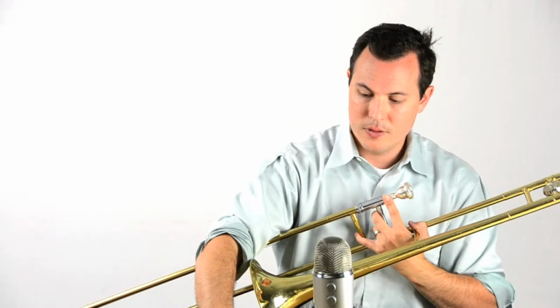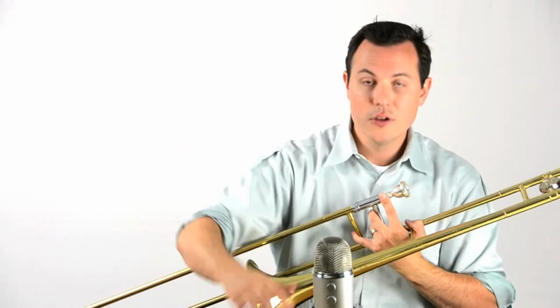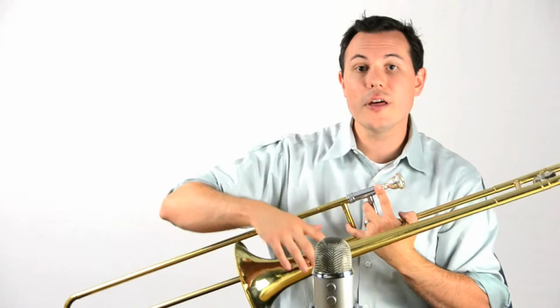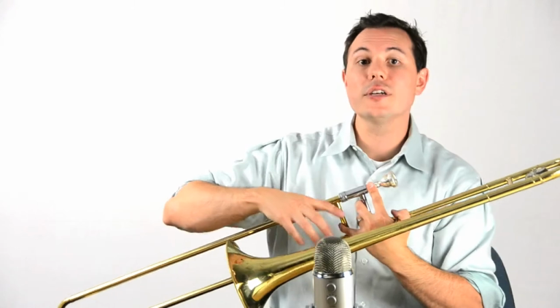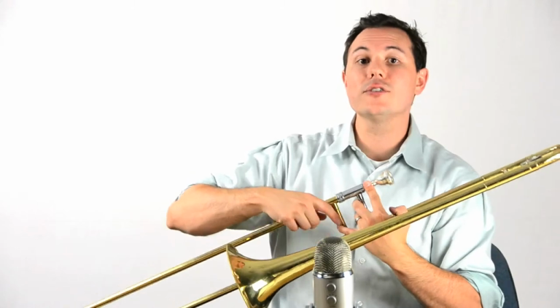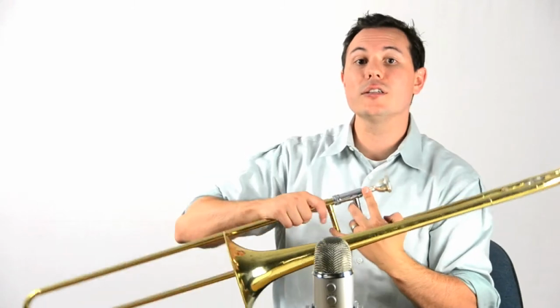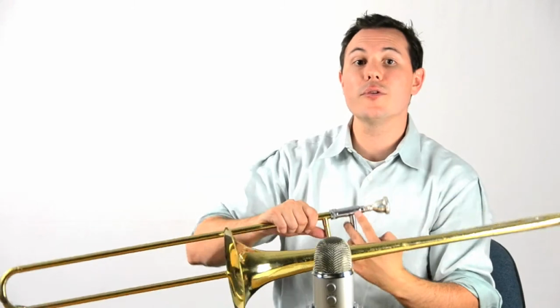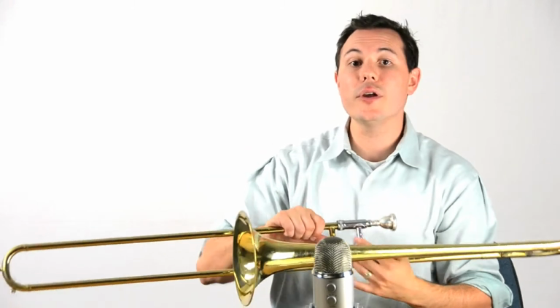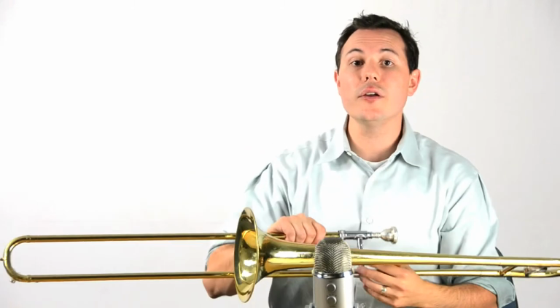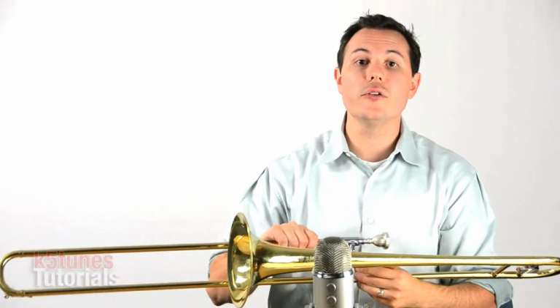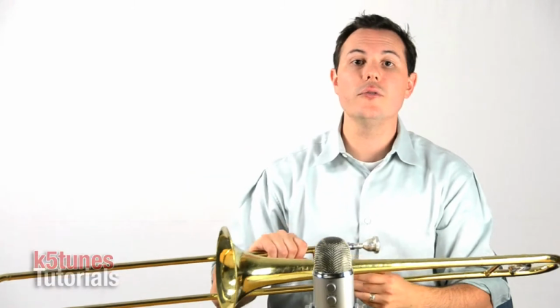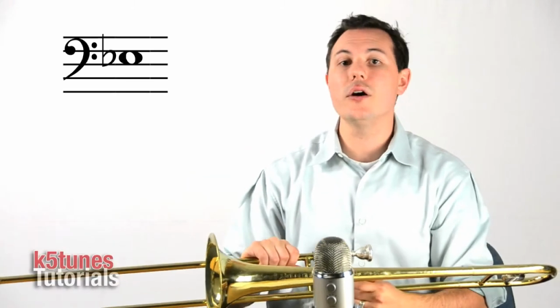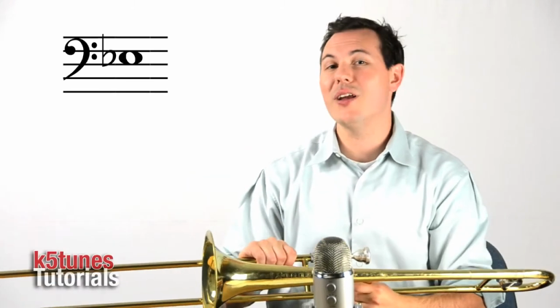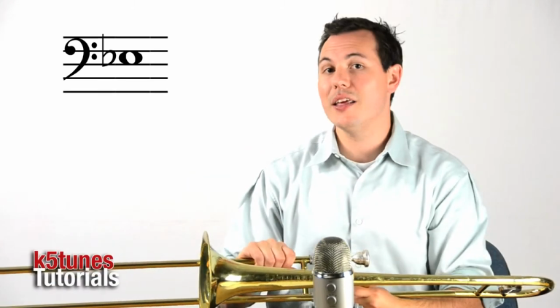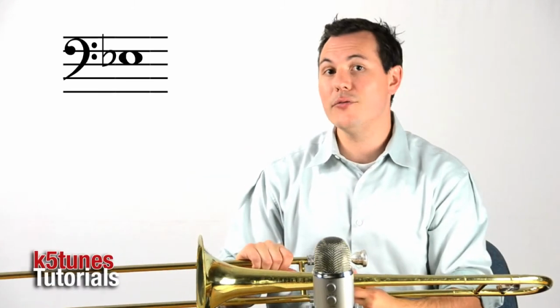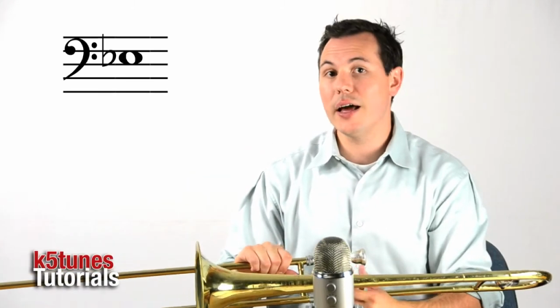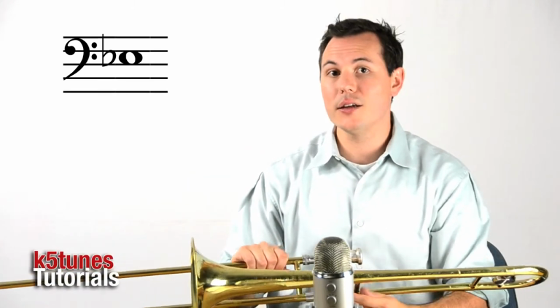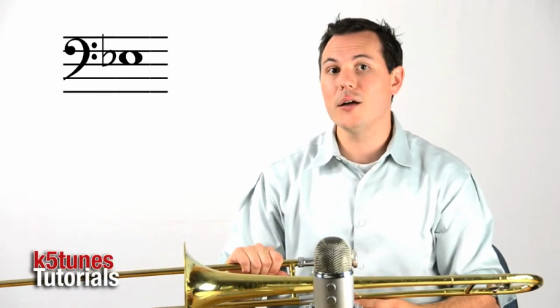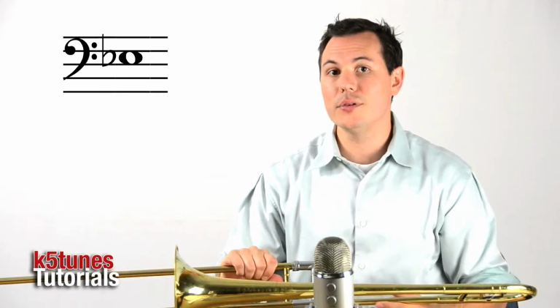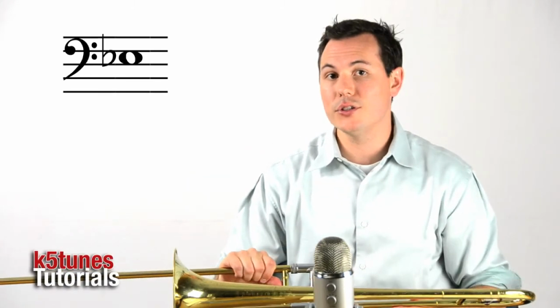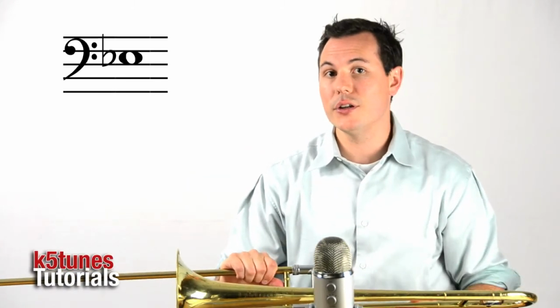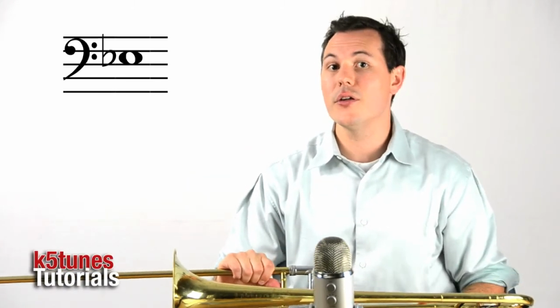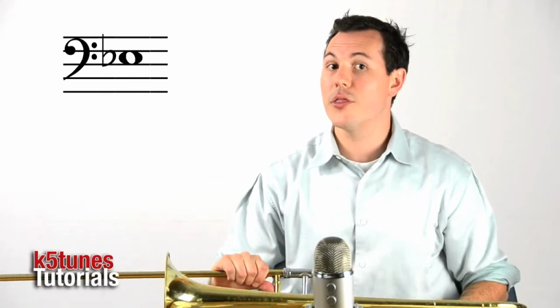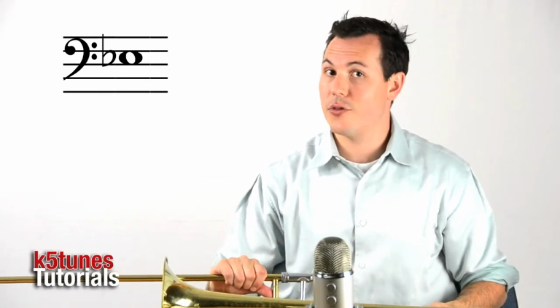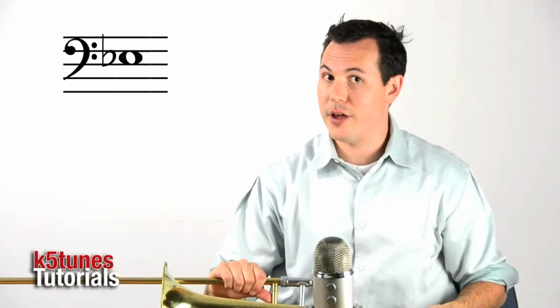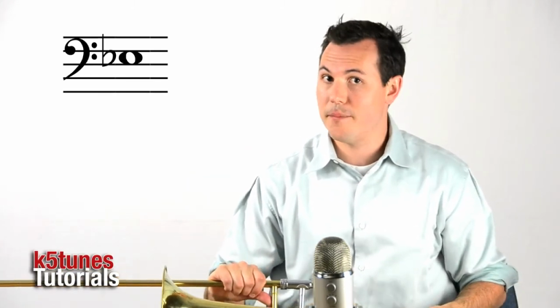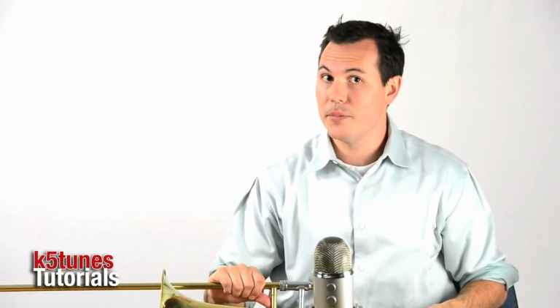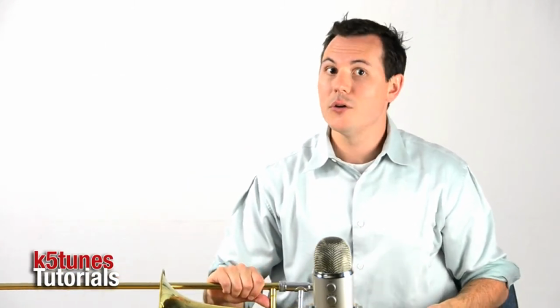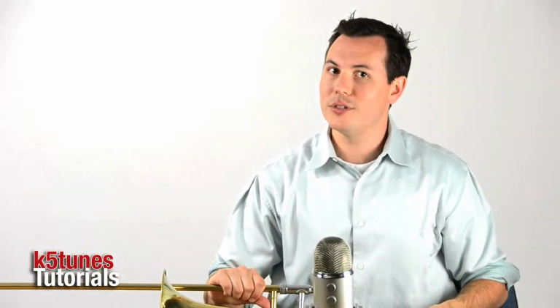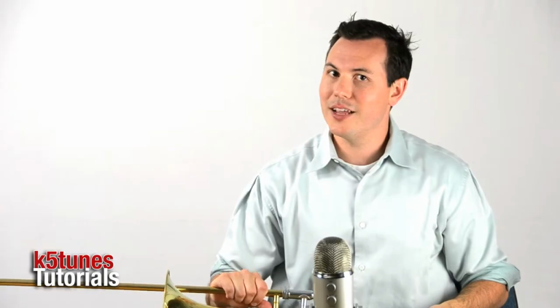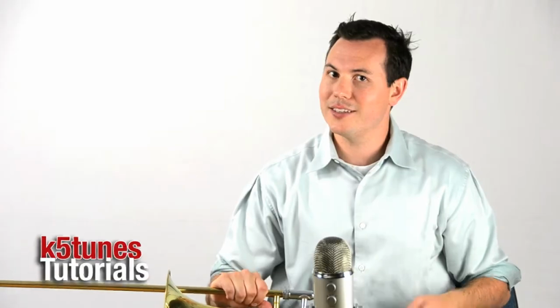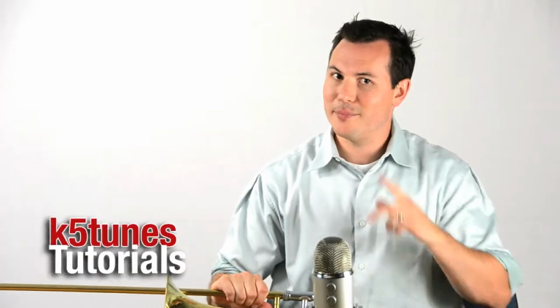So that was exercise number three — your new note, E-flat, on position three. We'll see you next time.